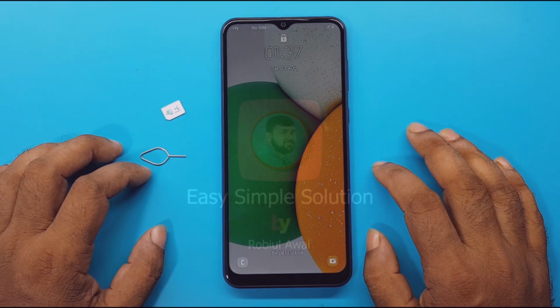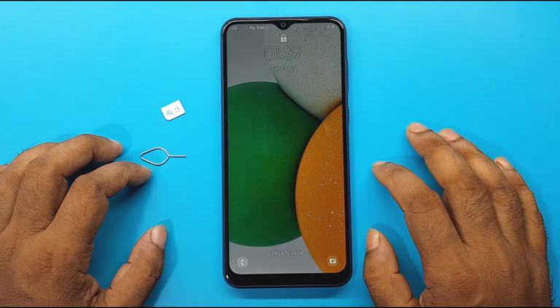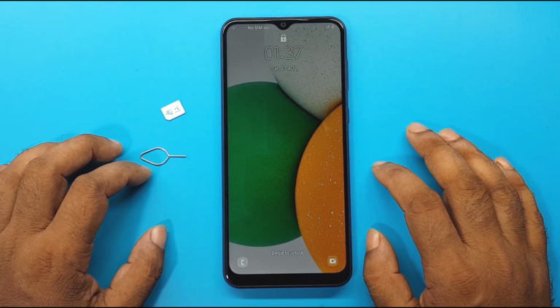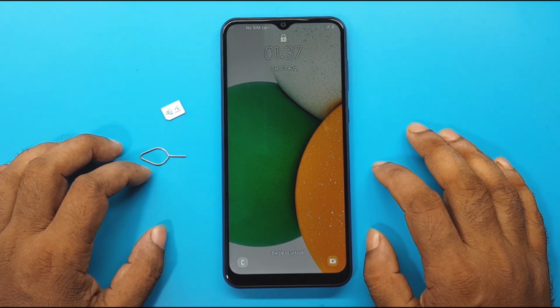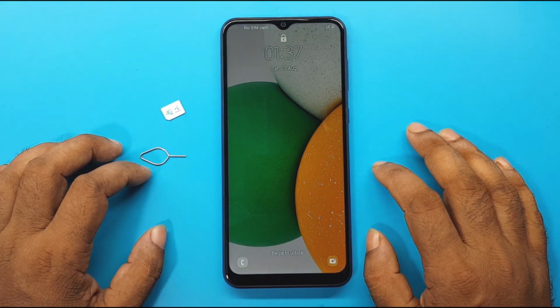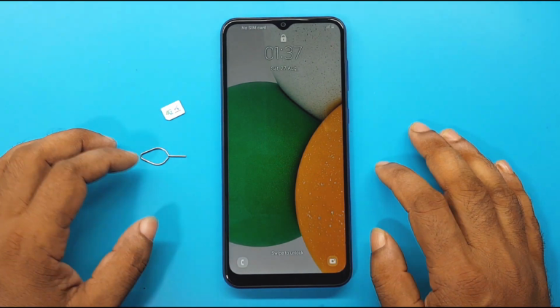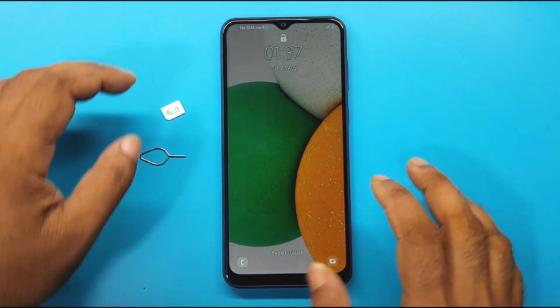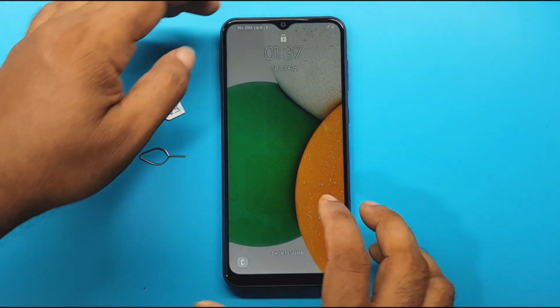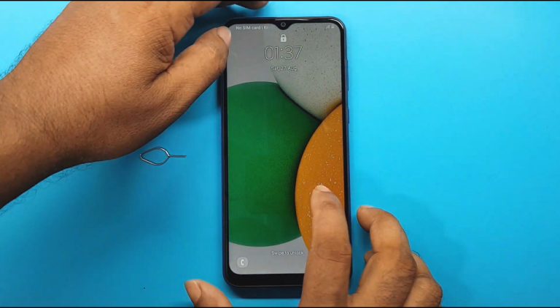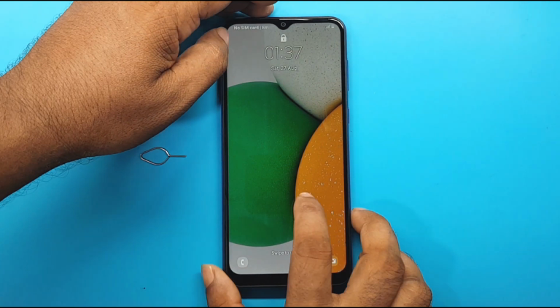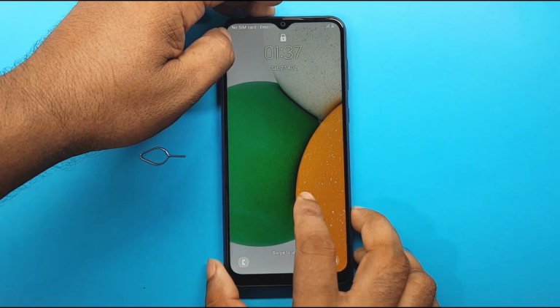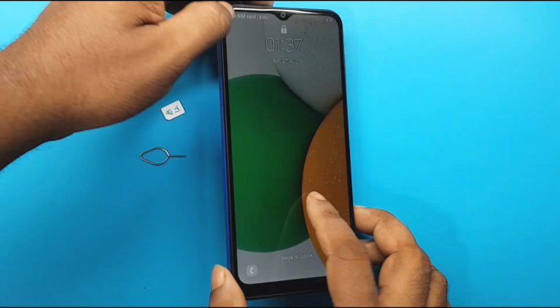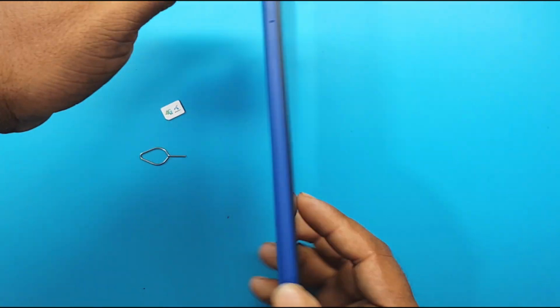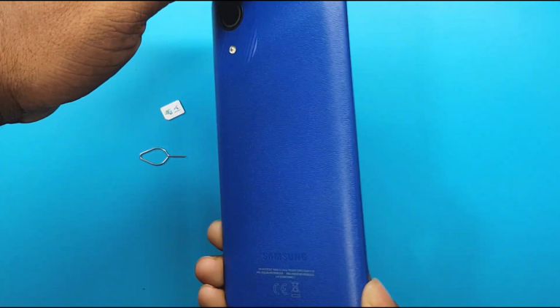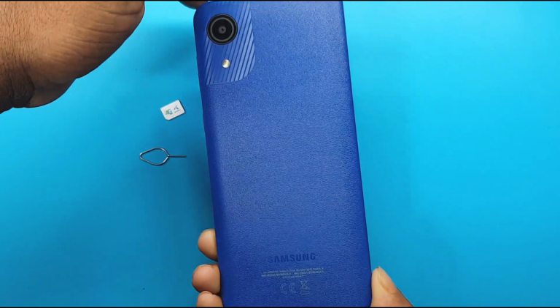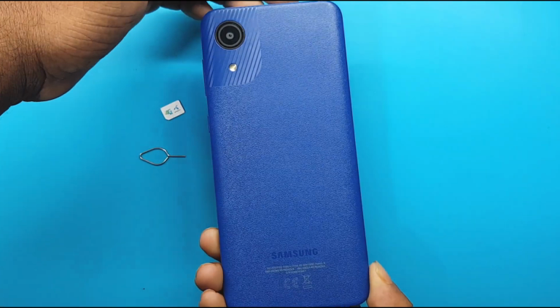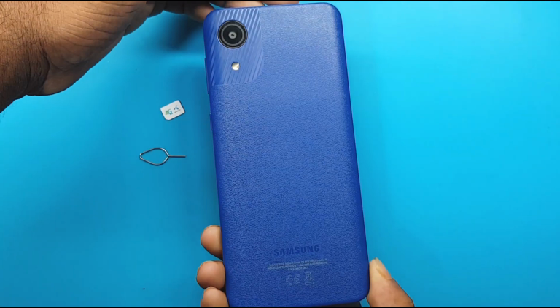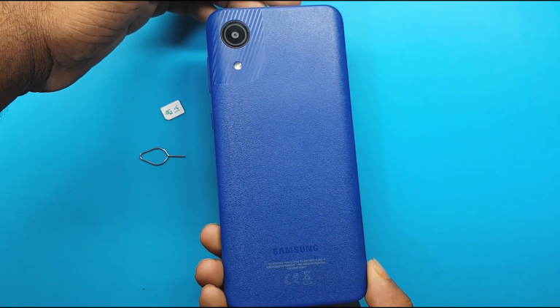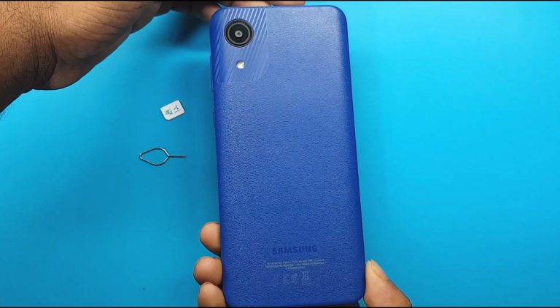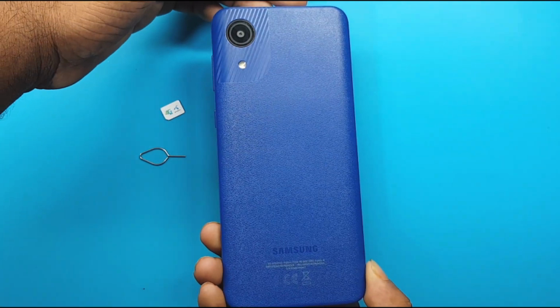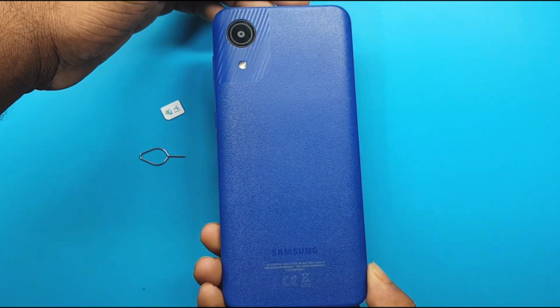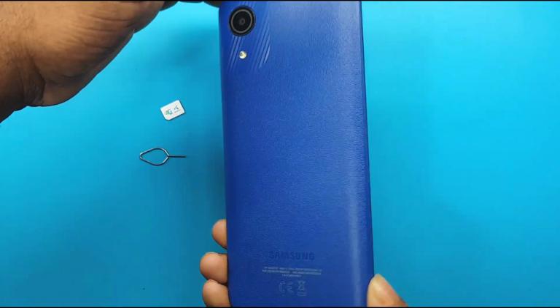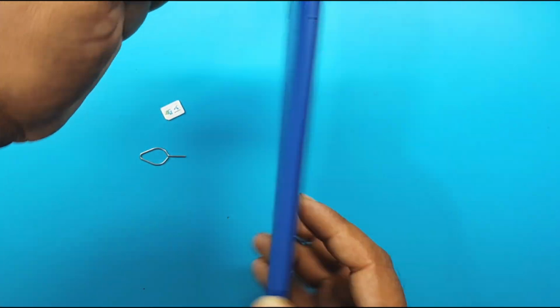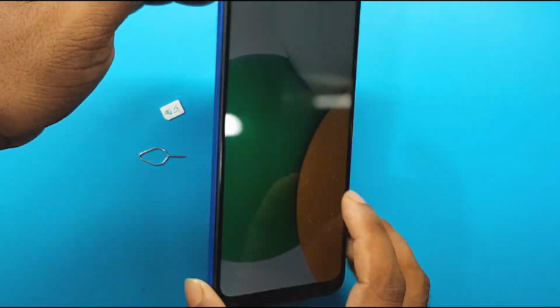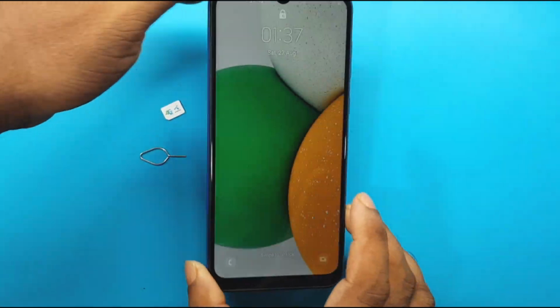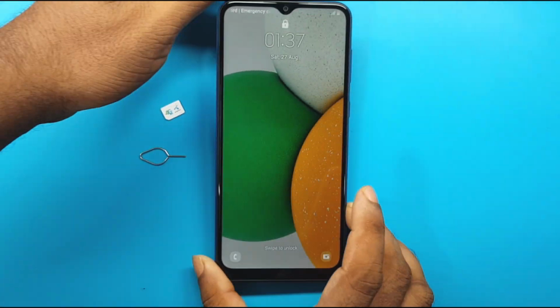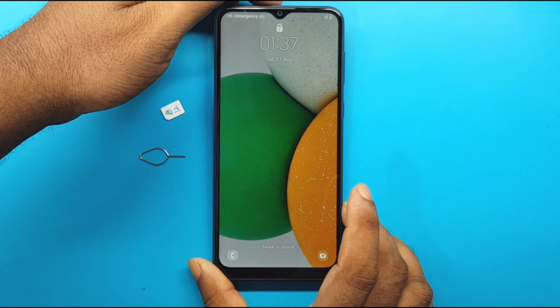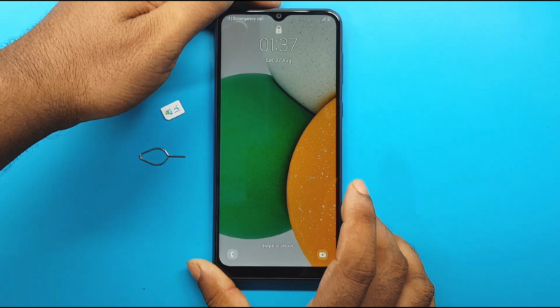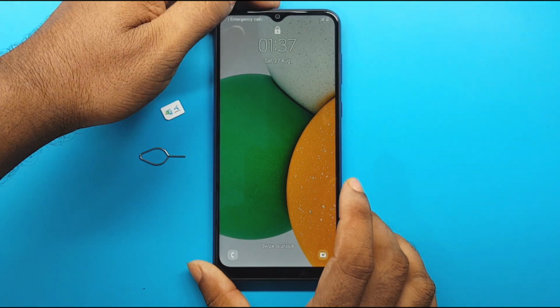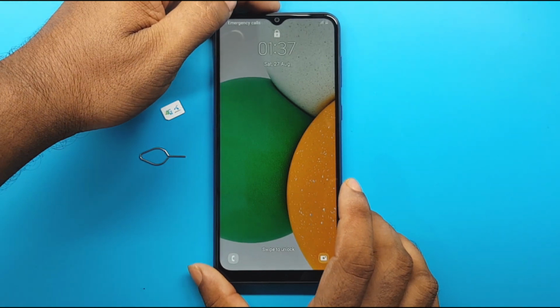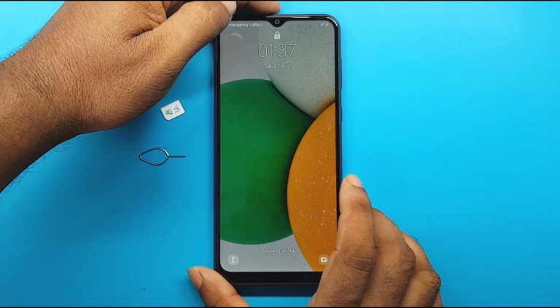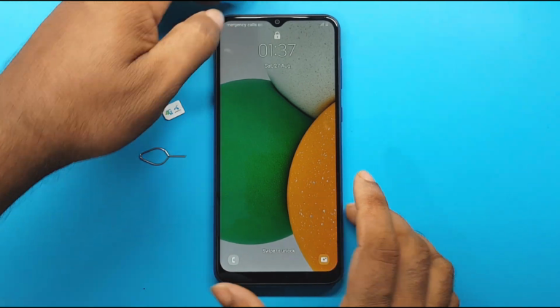In today's video, I will show you how to hard reset Samsung A03, but watch the full video instead.